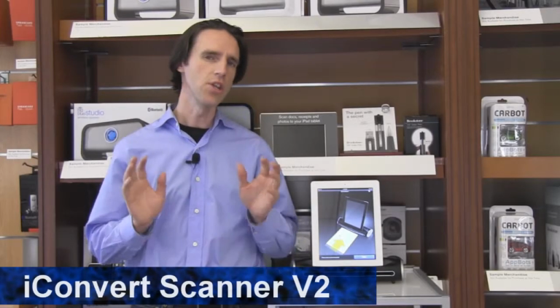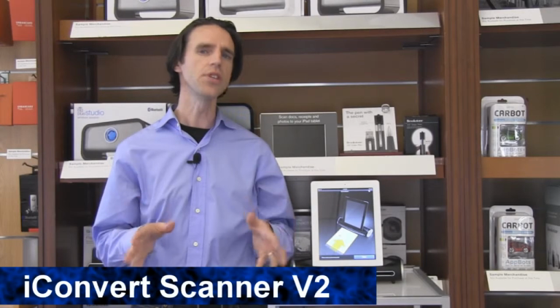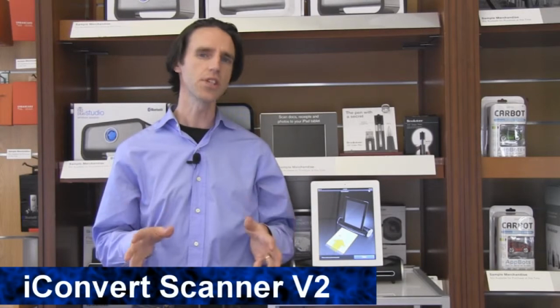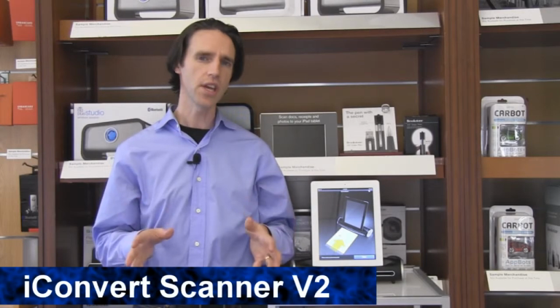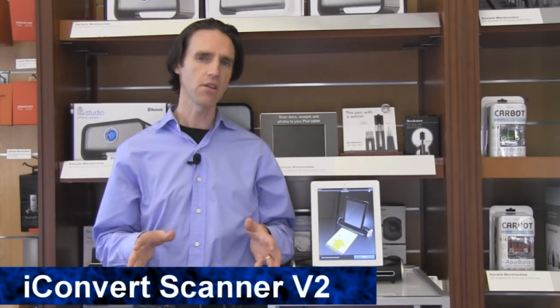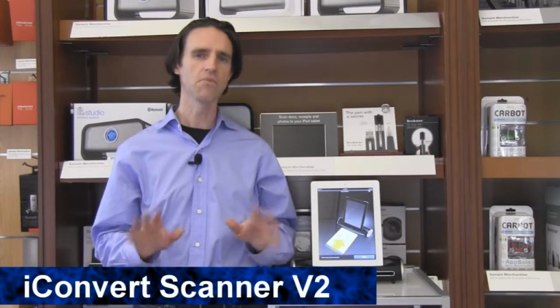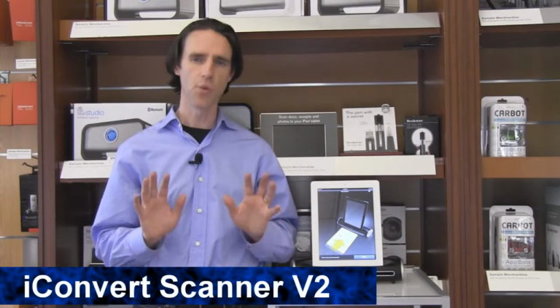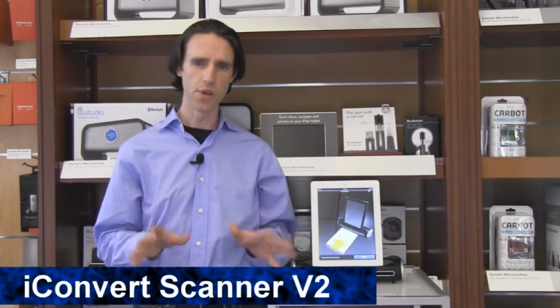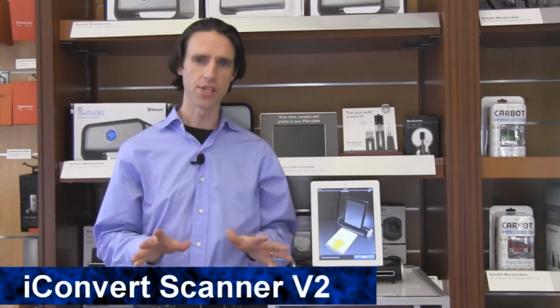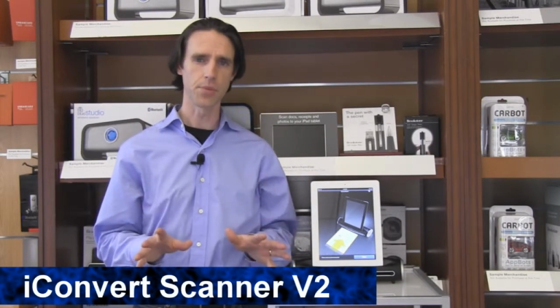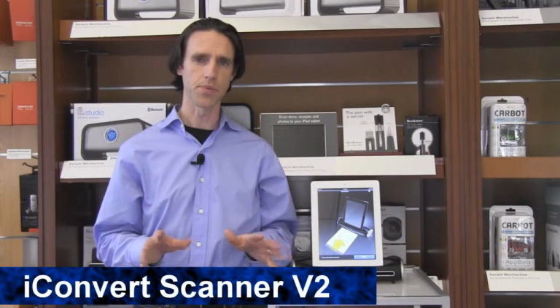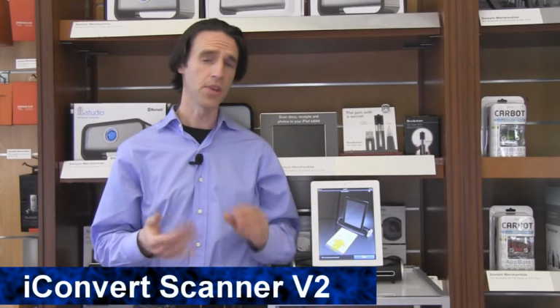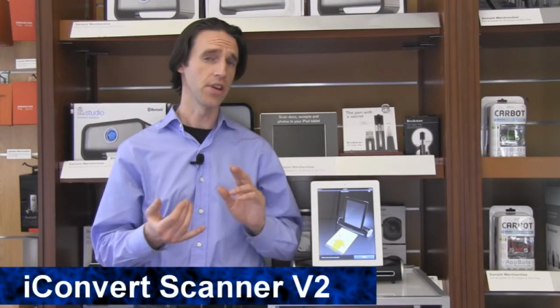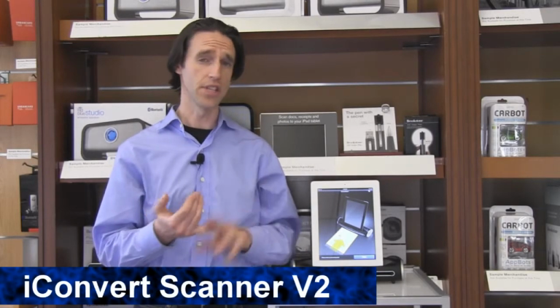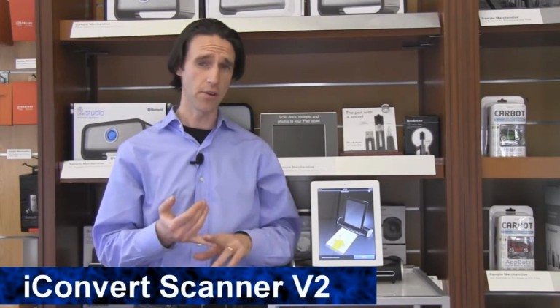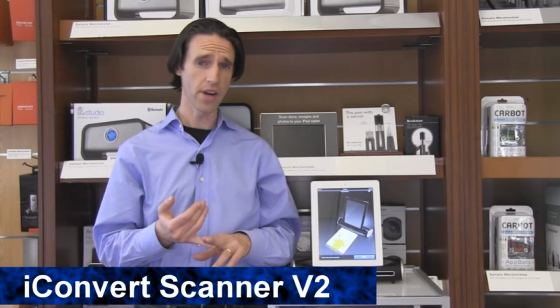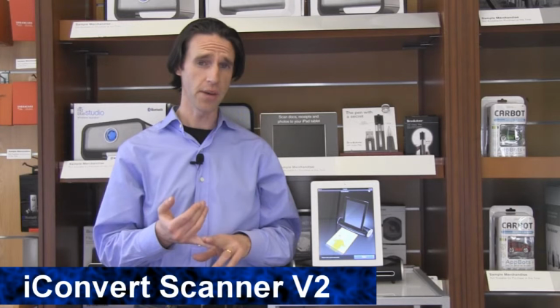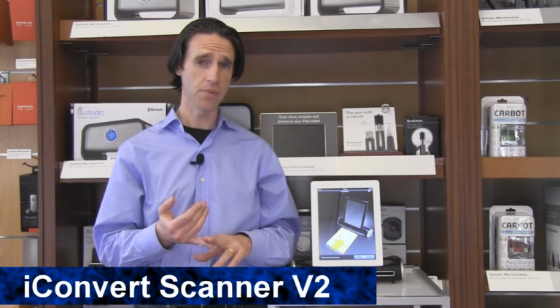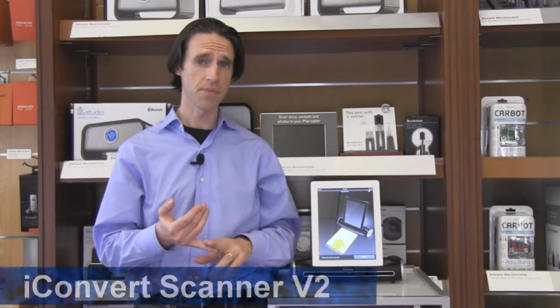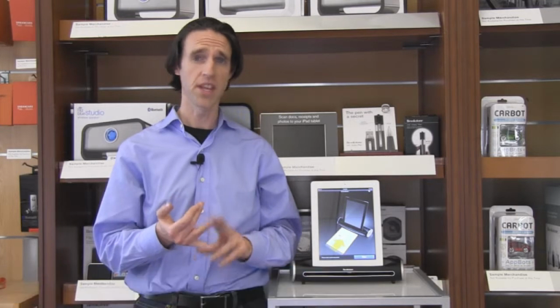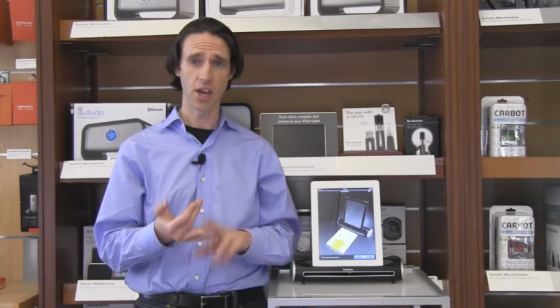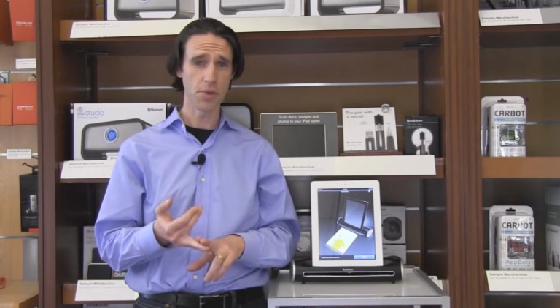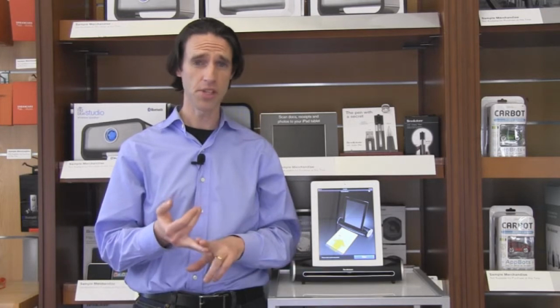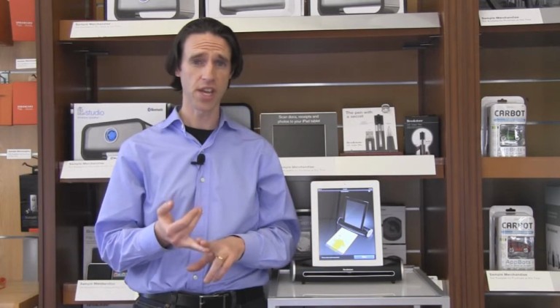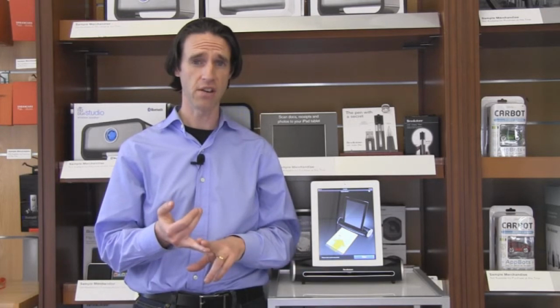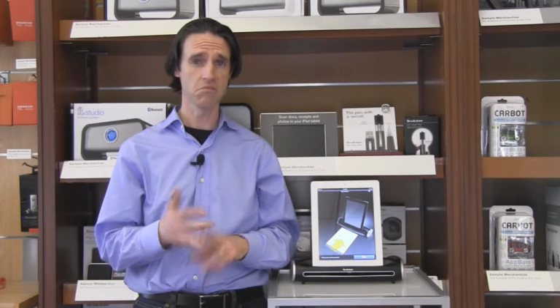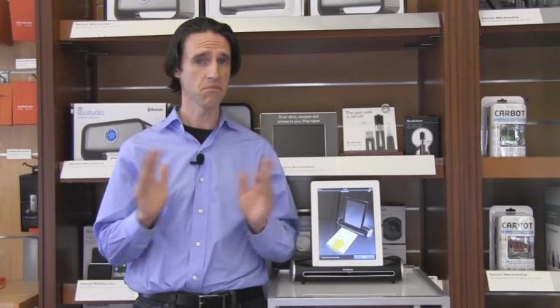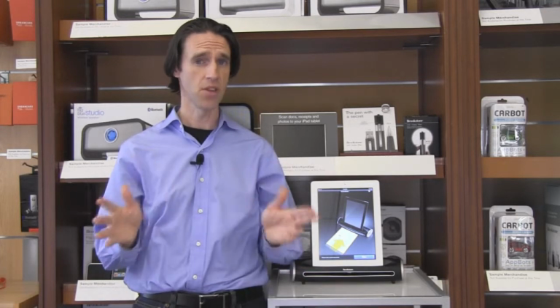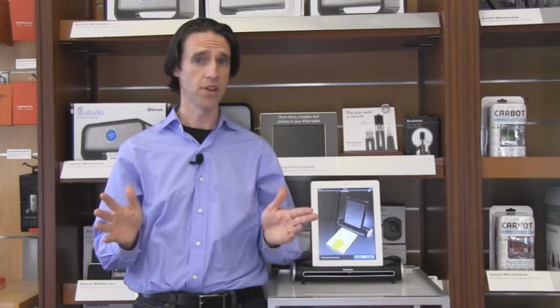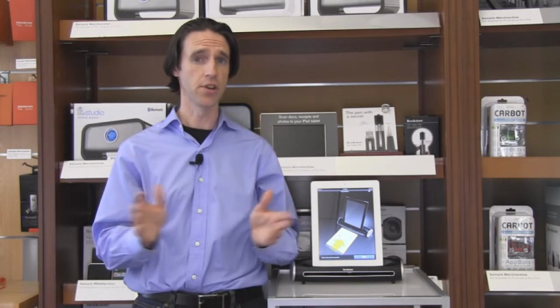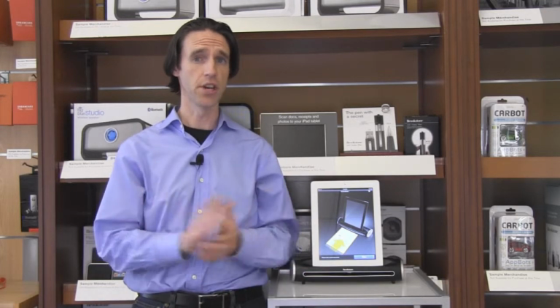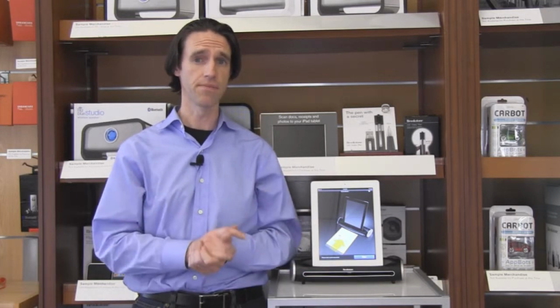Using the scanner? Really simple. You're going to download an app, calibrate the scanner, then you're good to go.